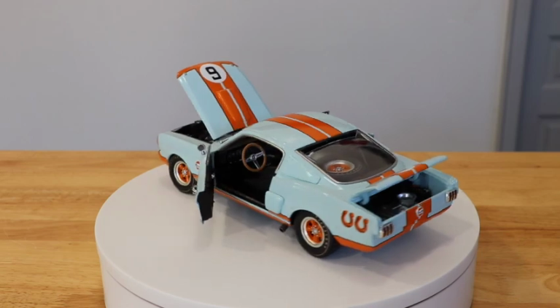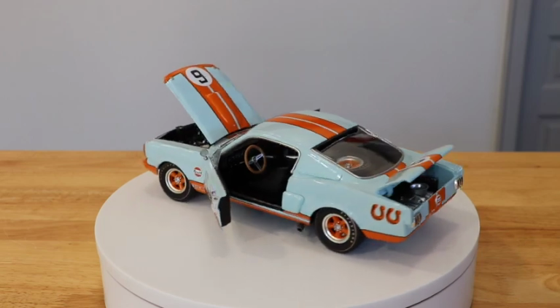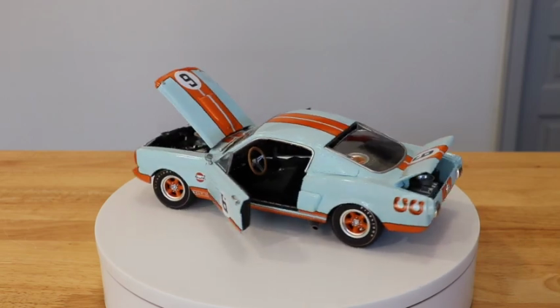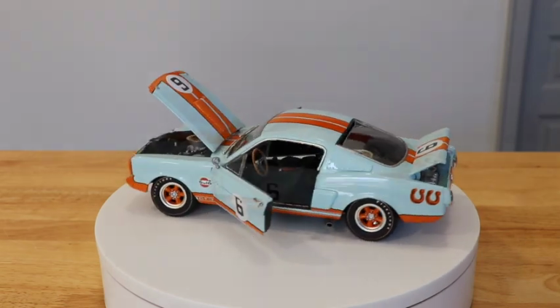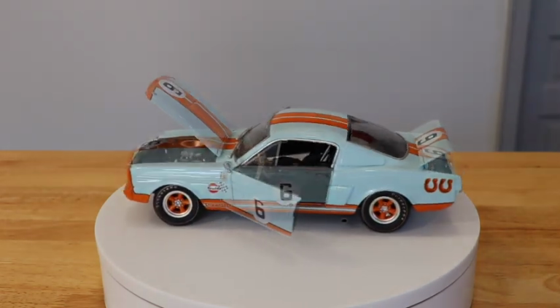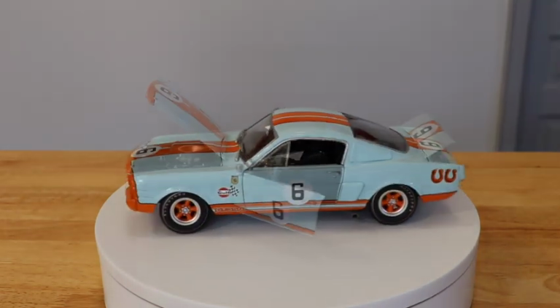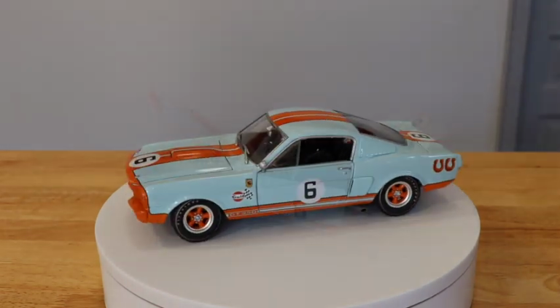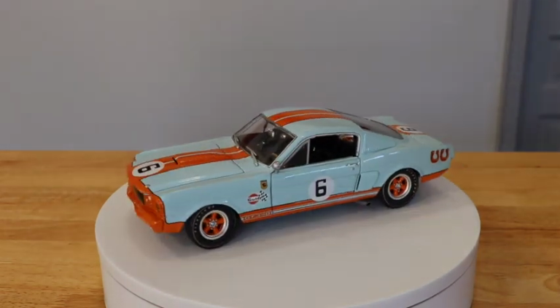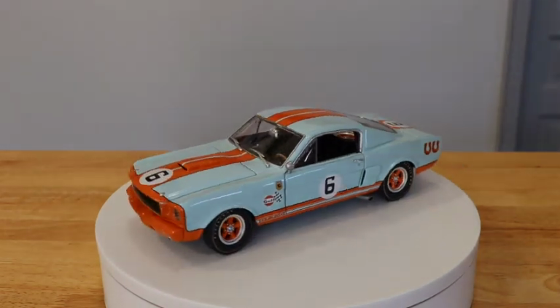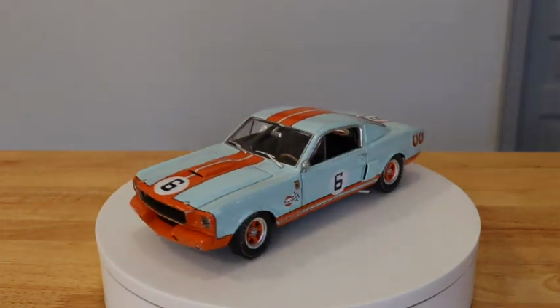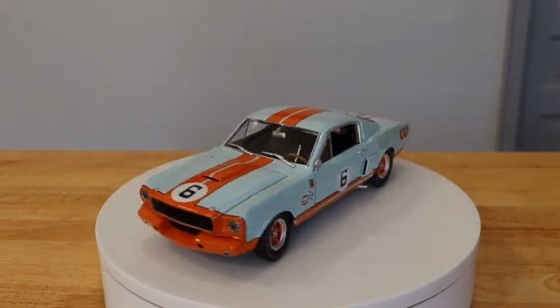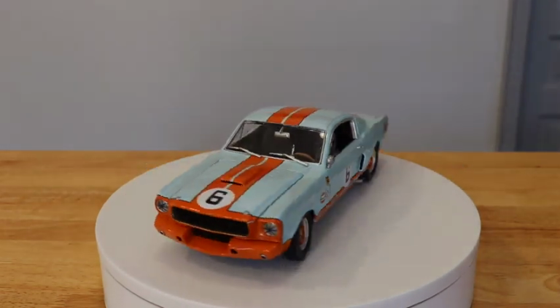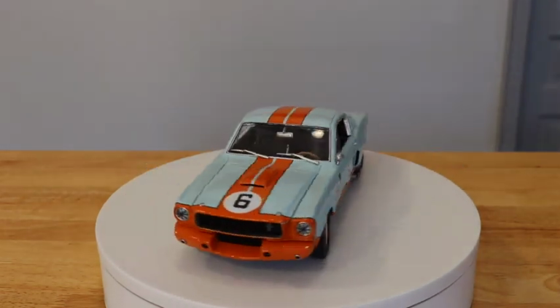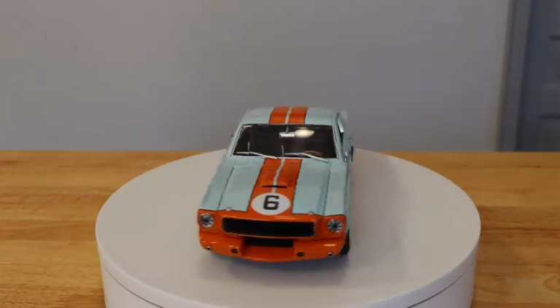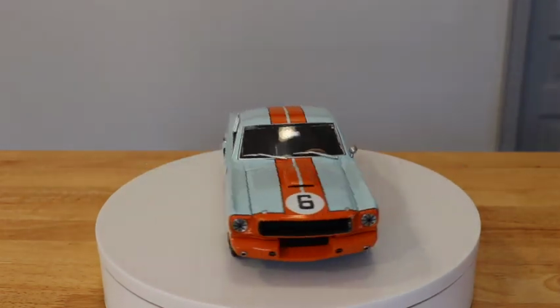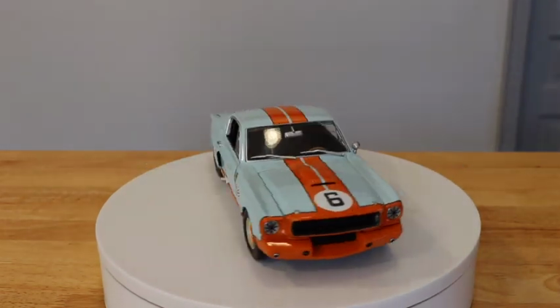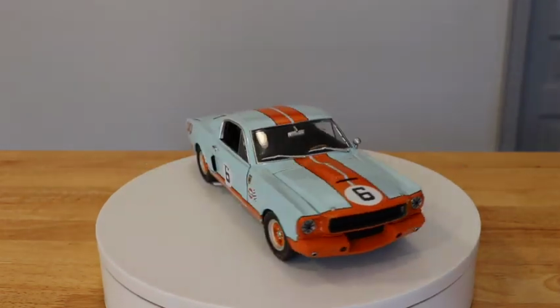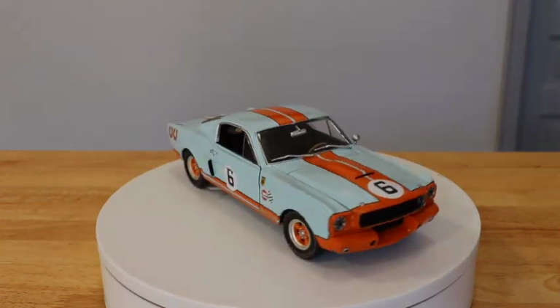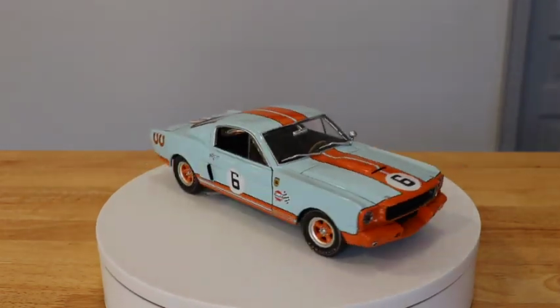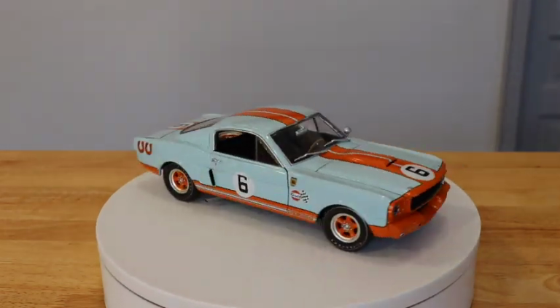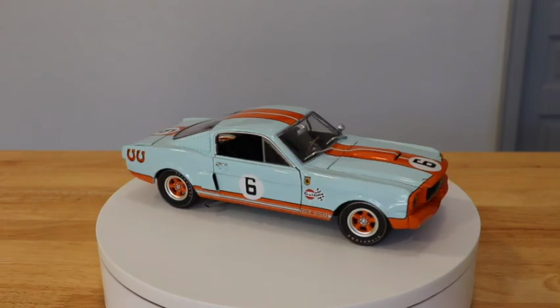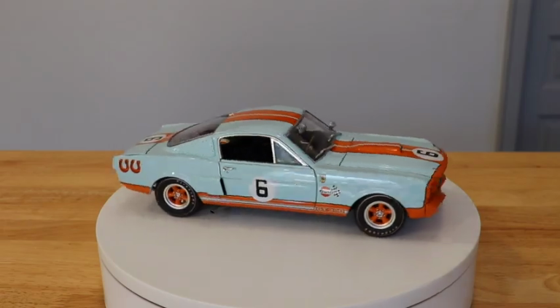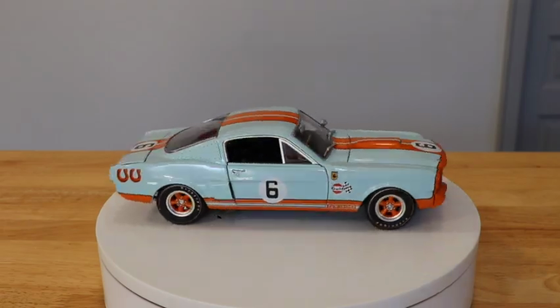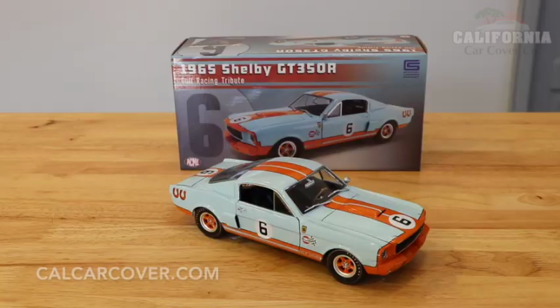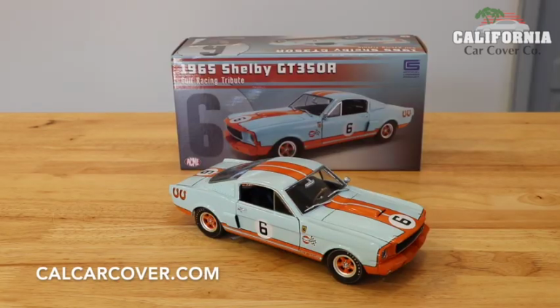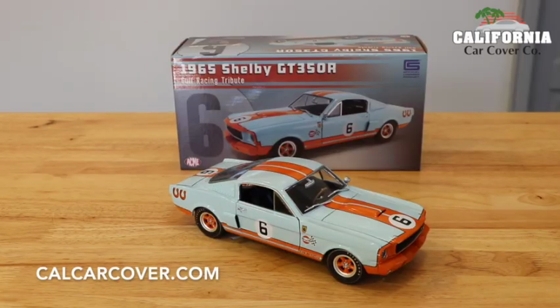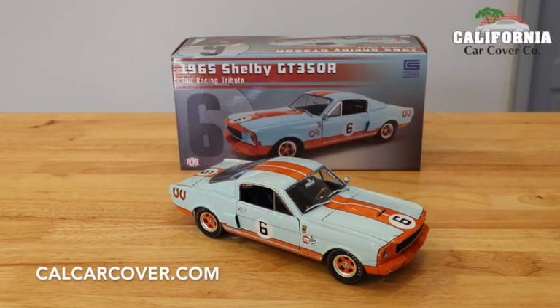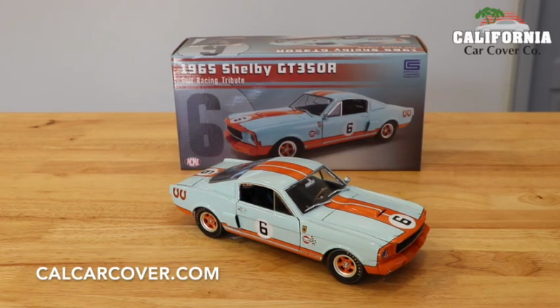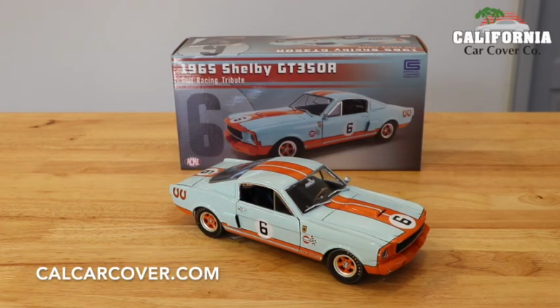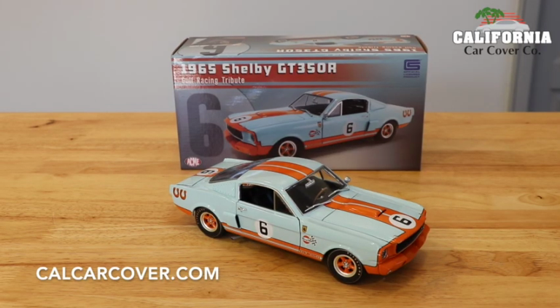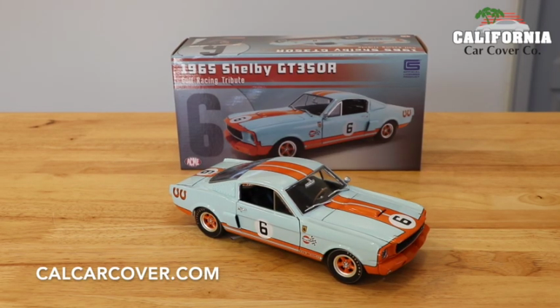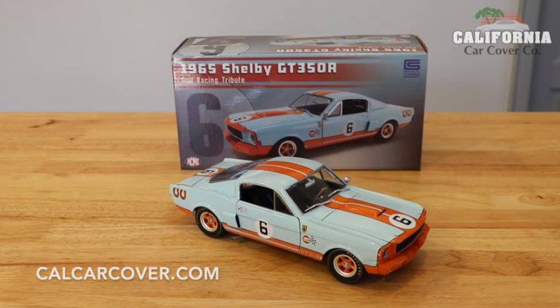It was produced in a limited edition of 500 pieces. Visit our website to see more limited edition collectibles from Acme Diecast.